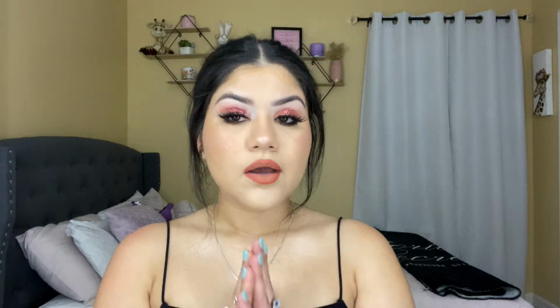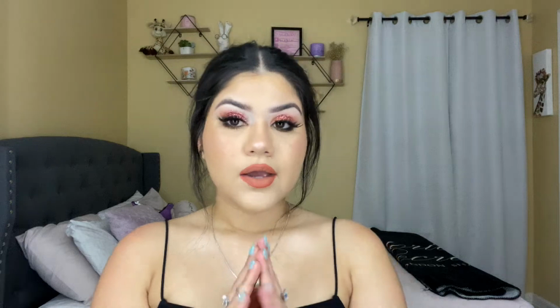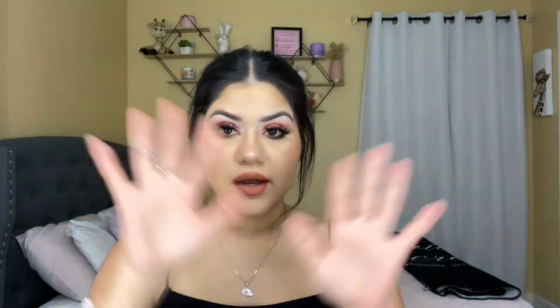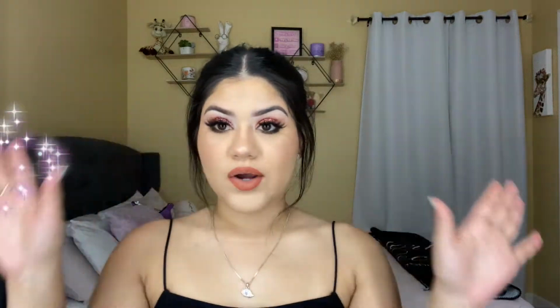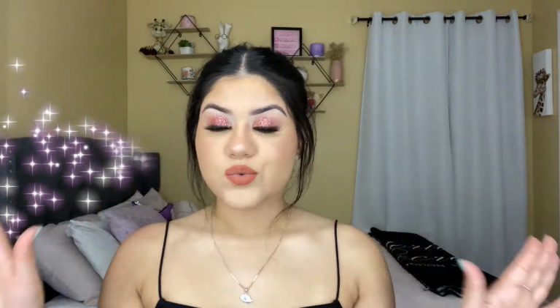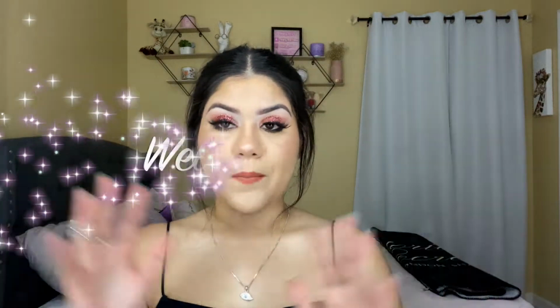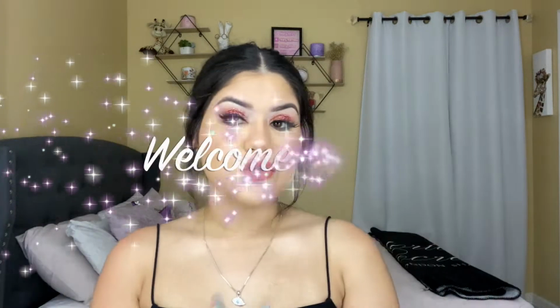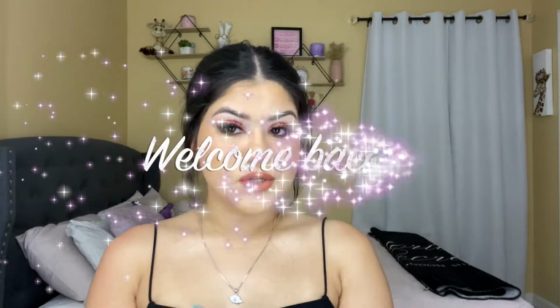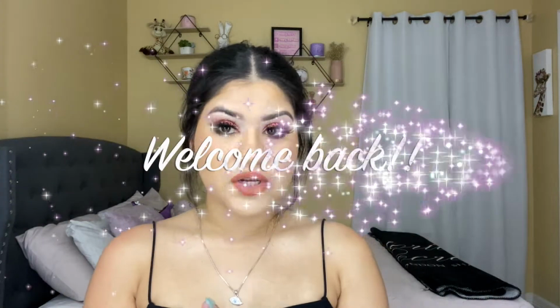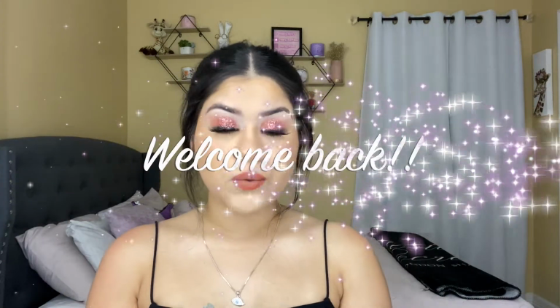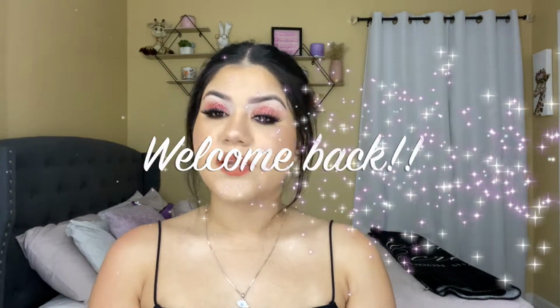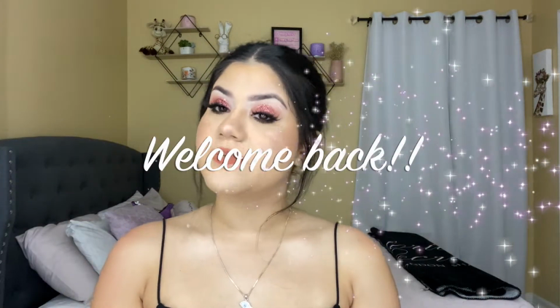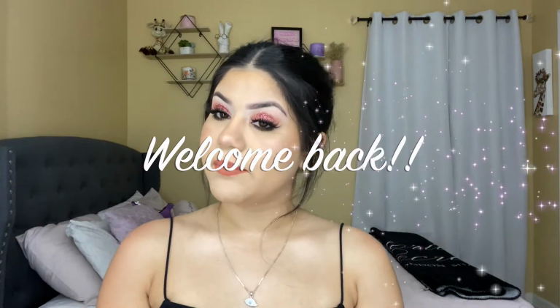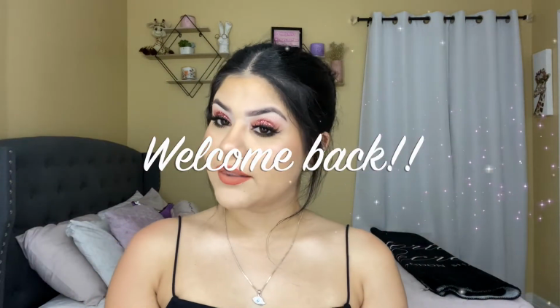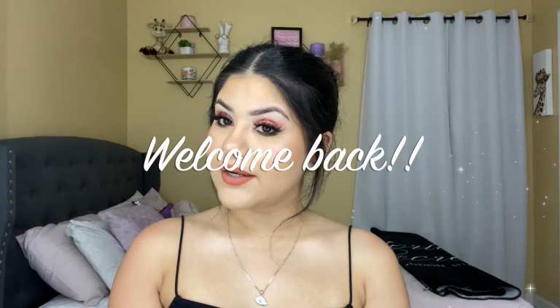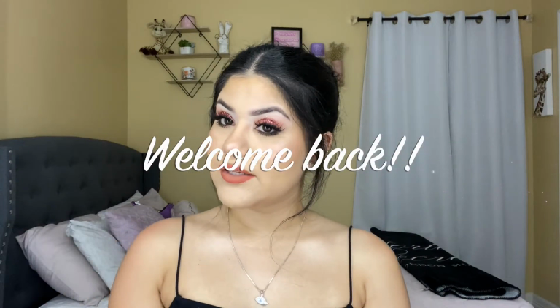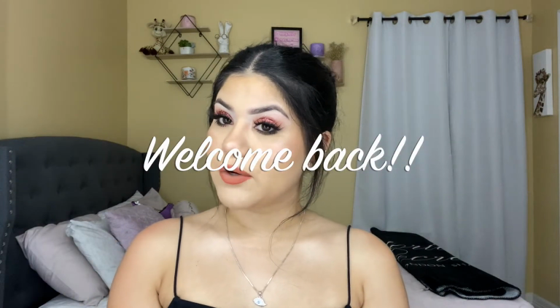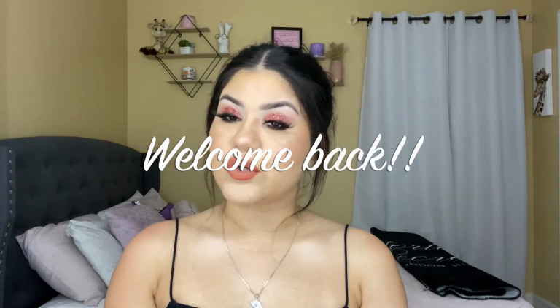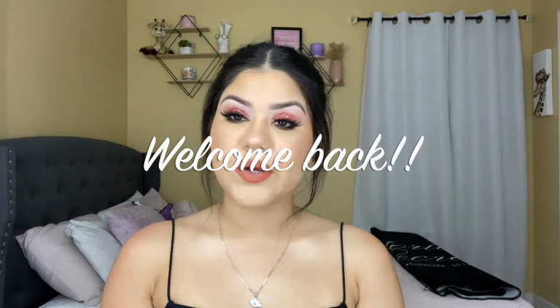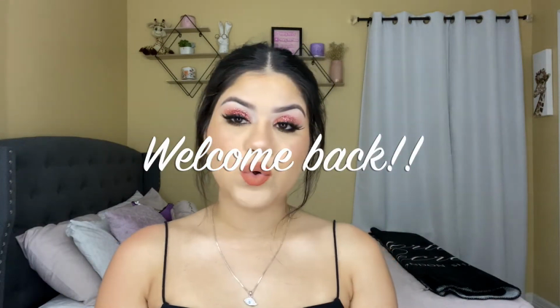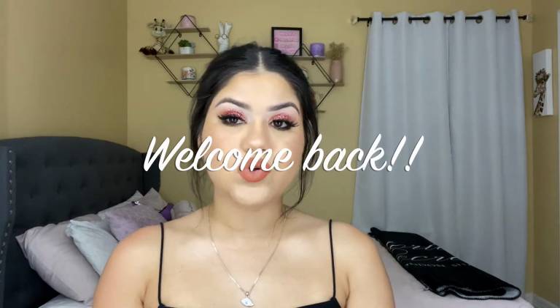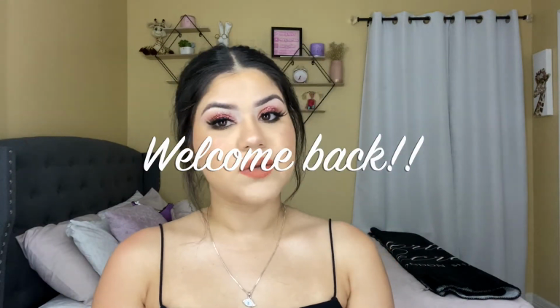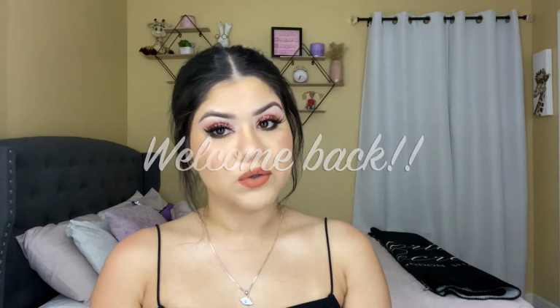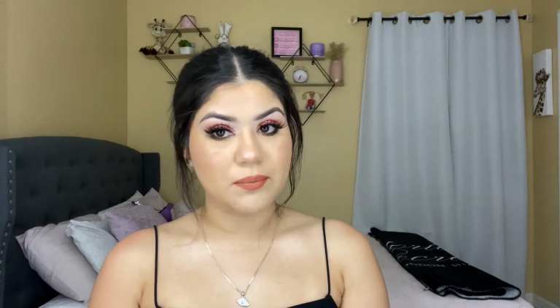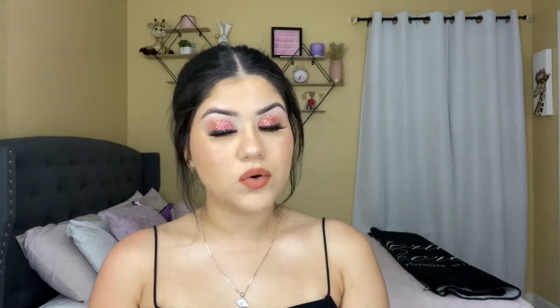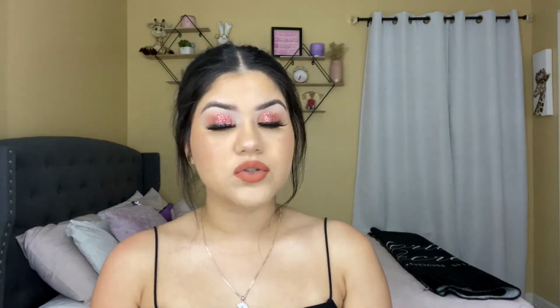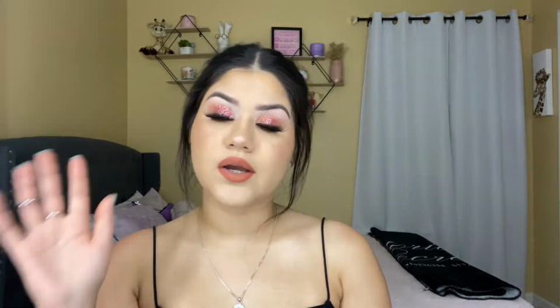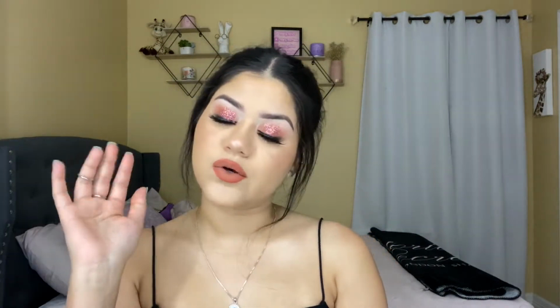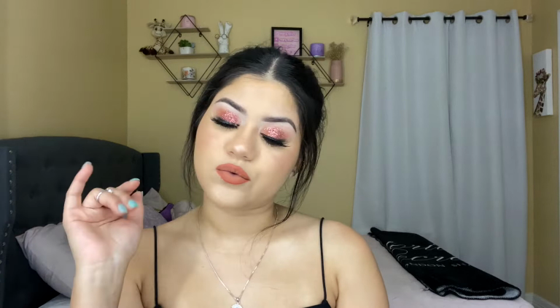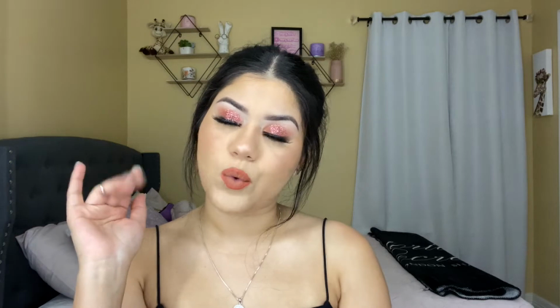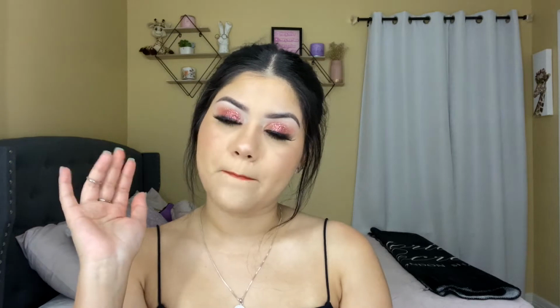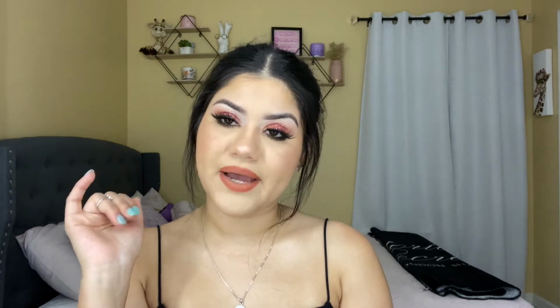Hello guys, welcome back to my channel. My name is Manny Martinez. Welcome back.